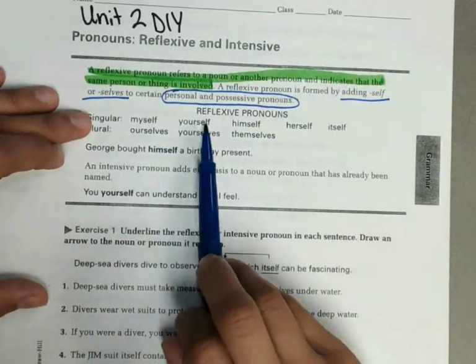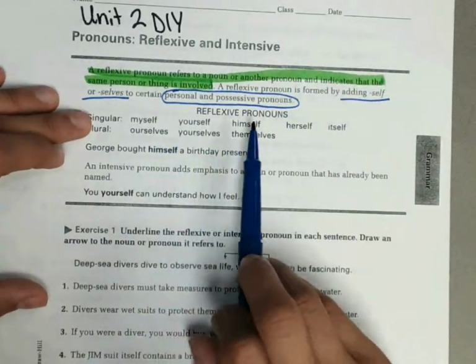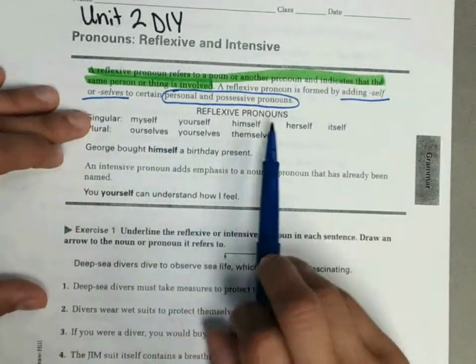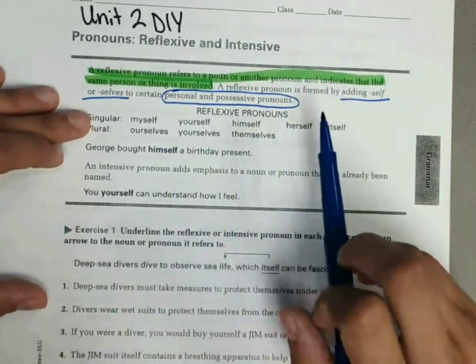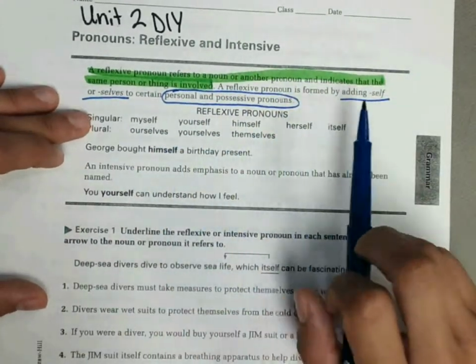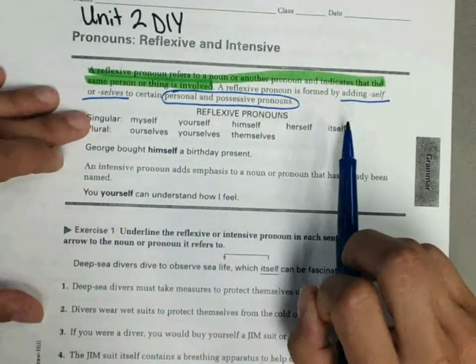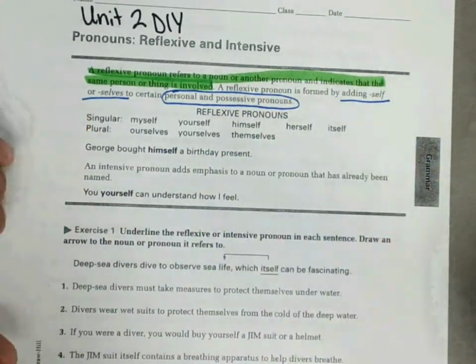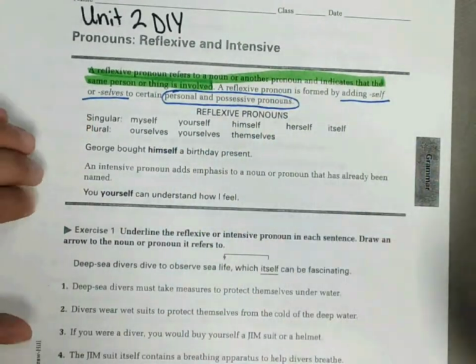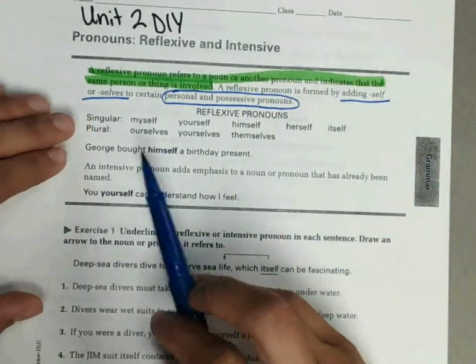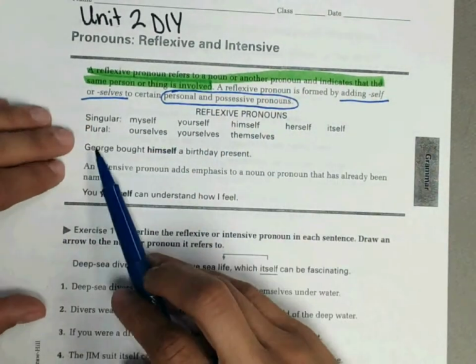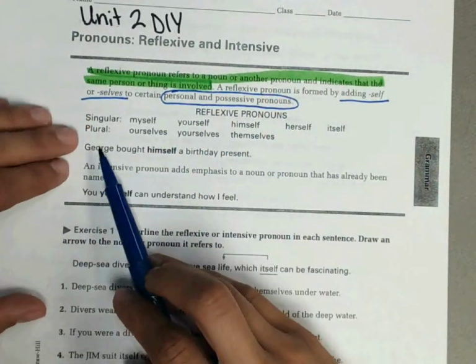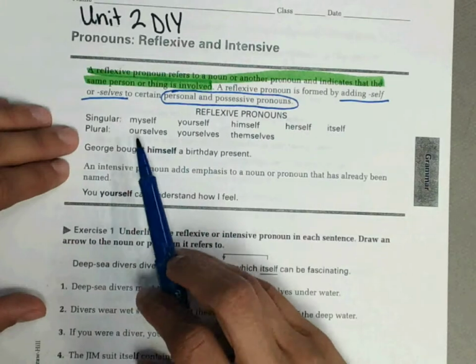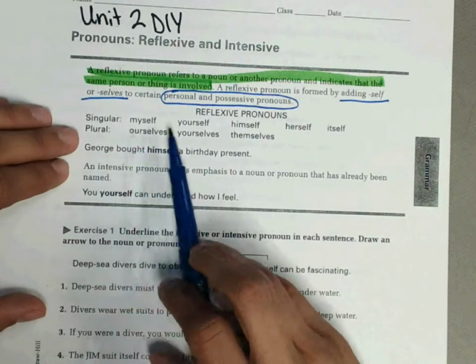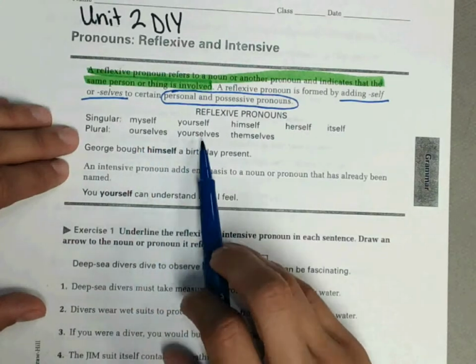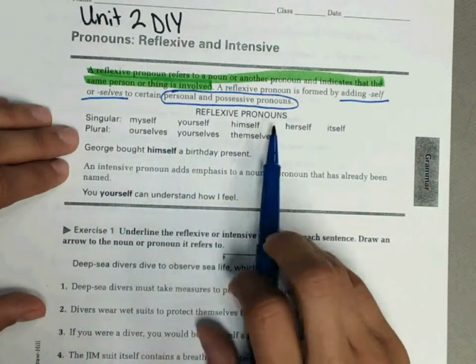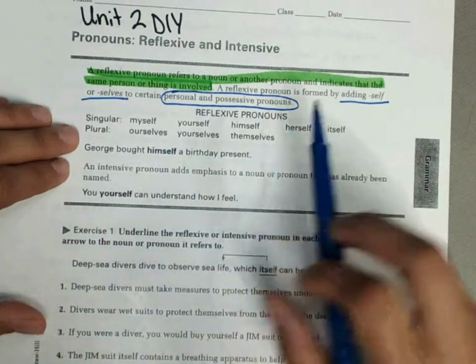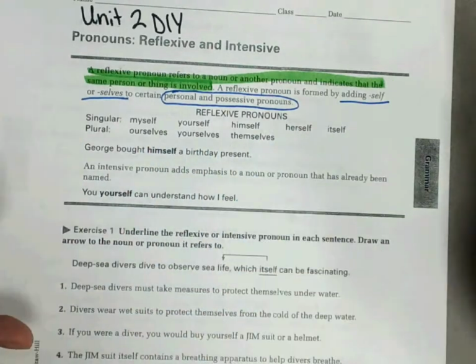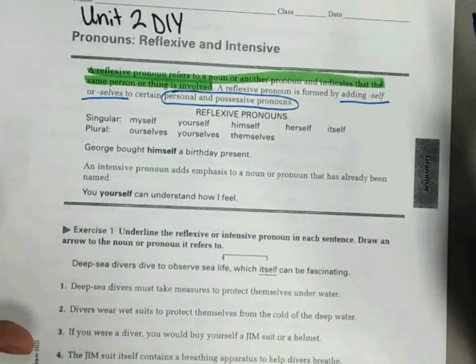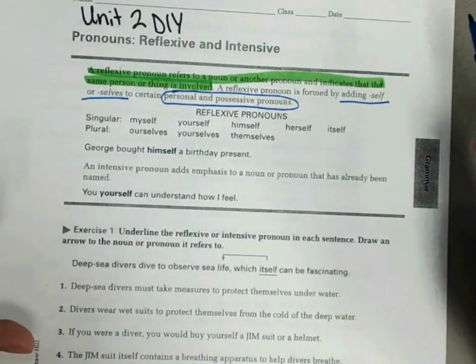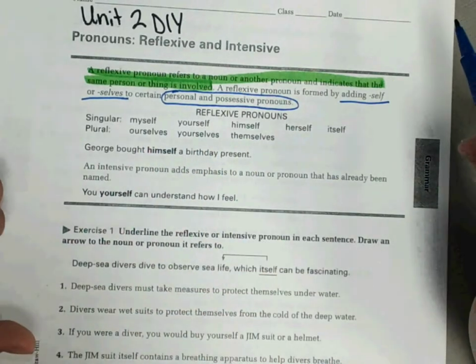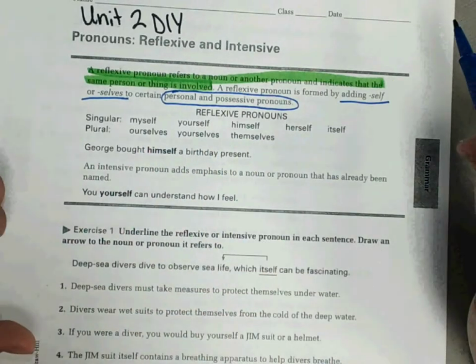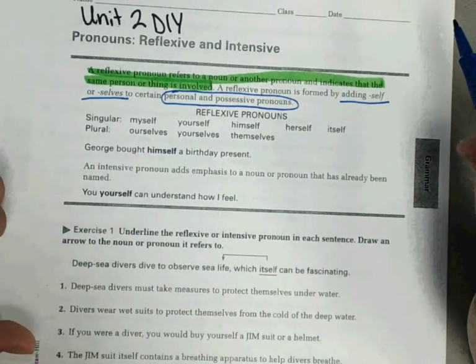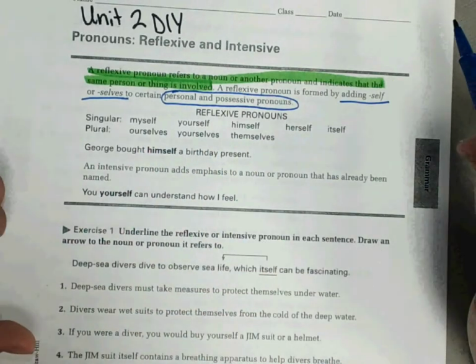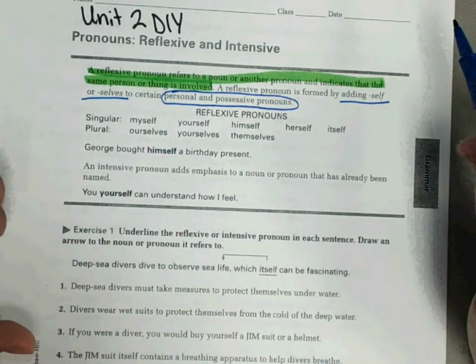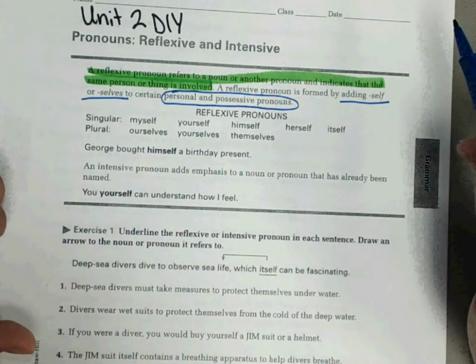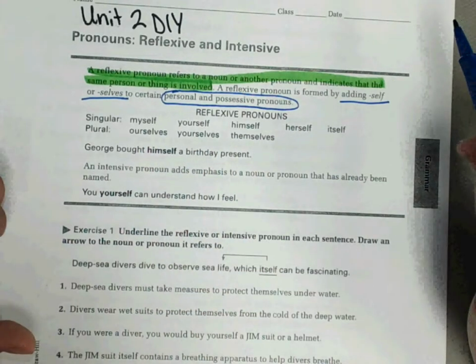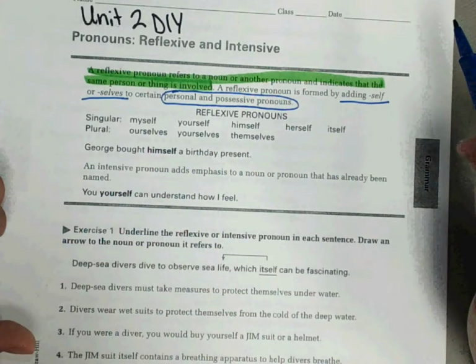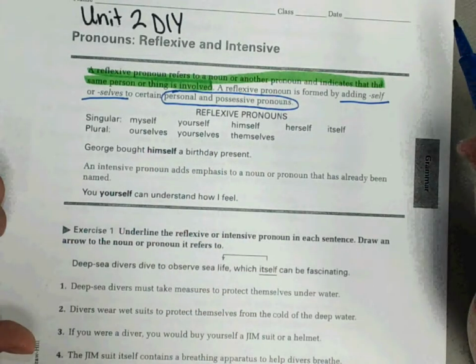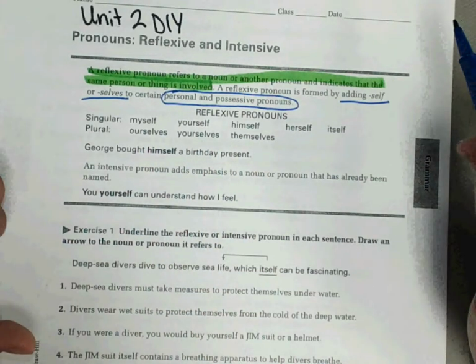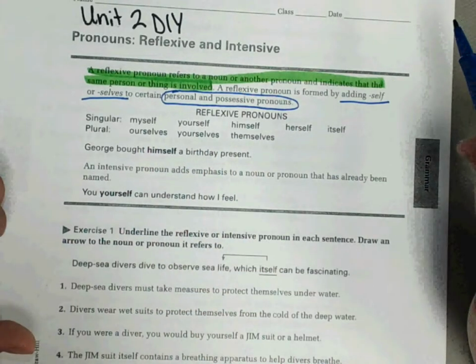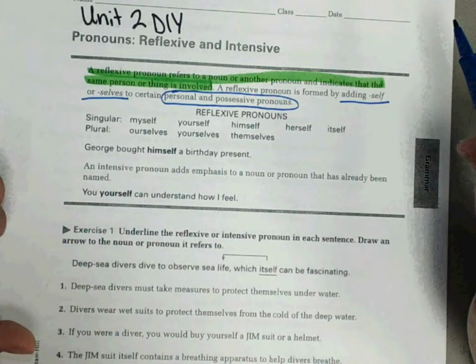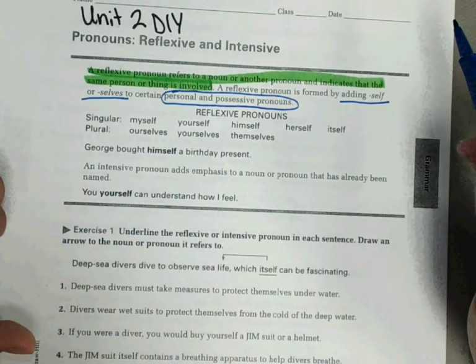Singular forms would be myself, yourself, himself, herself, or itself. Plural forms would be ourselves, yourselves, or themselves.